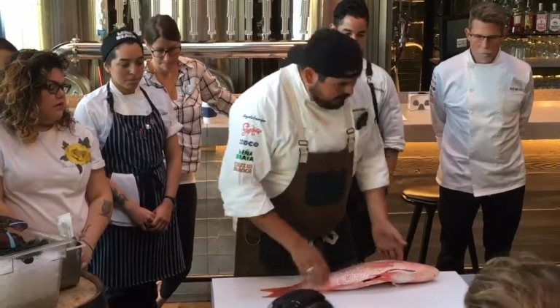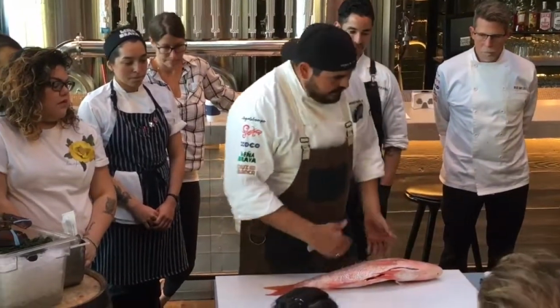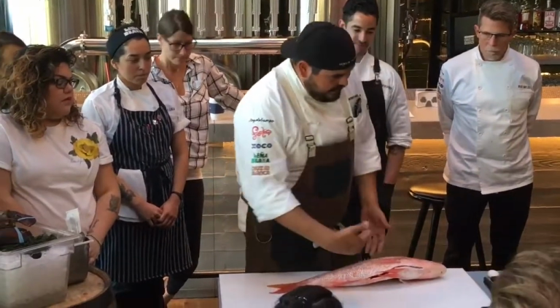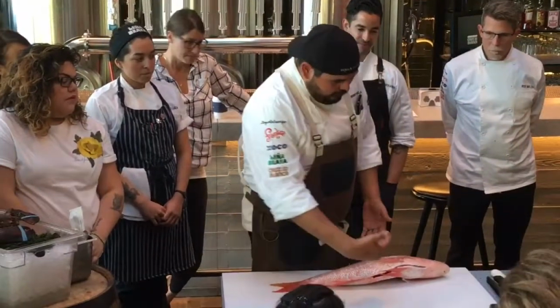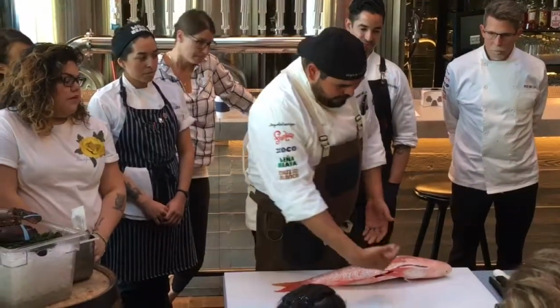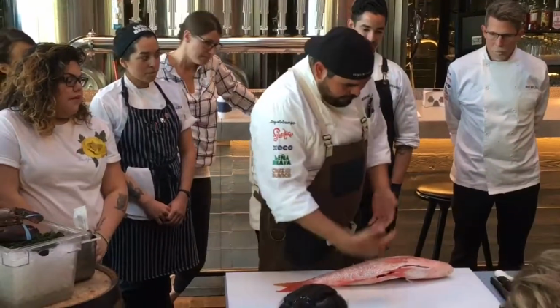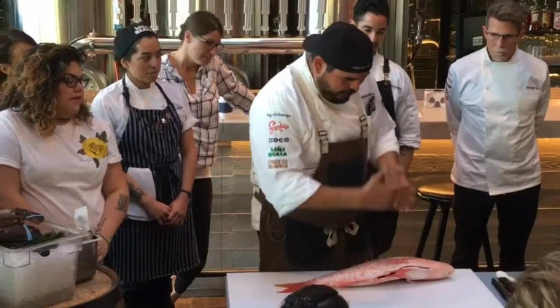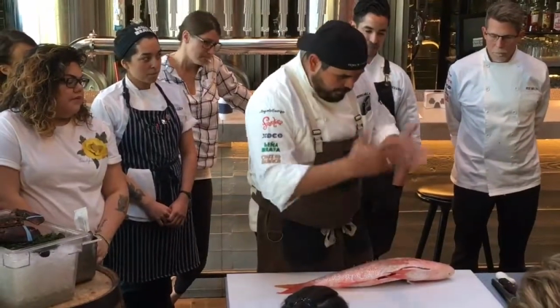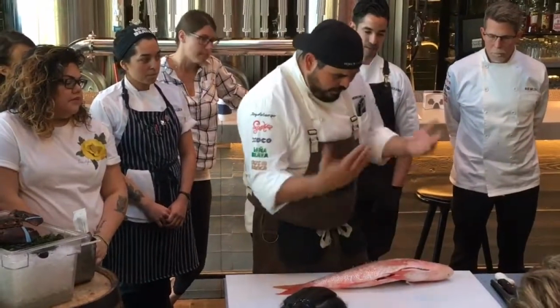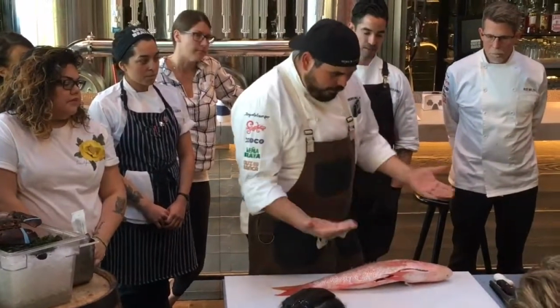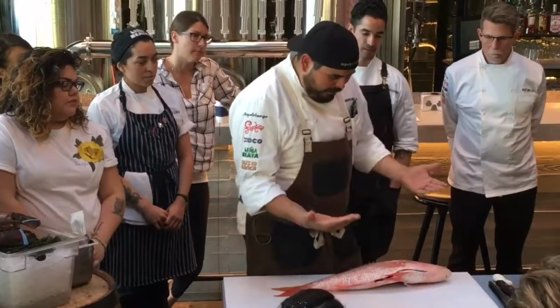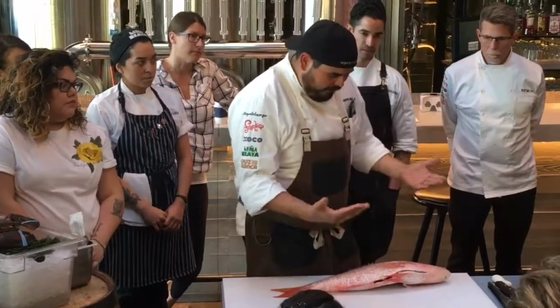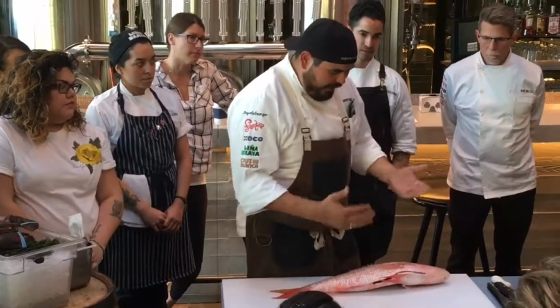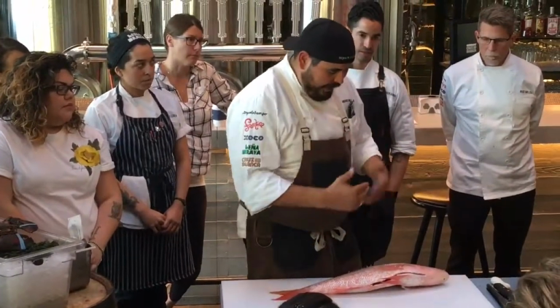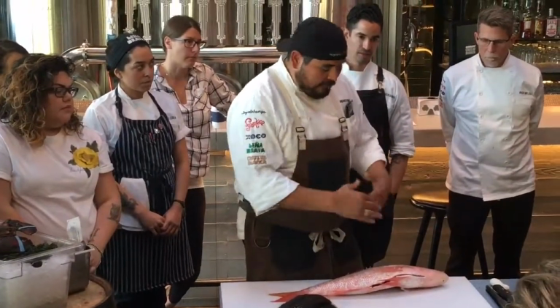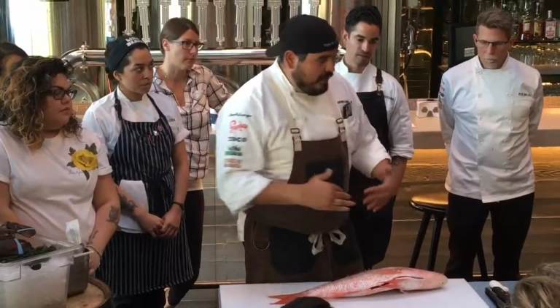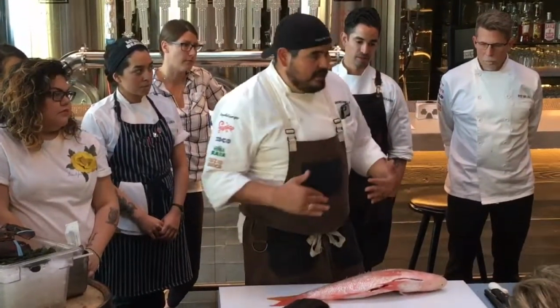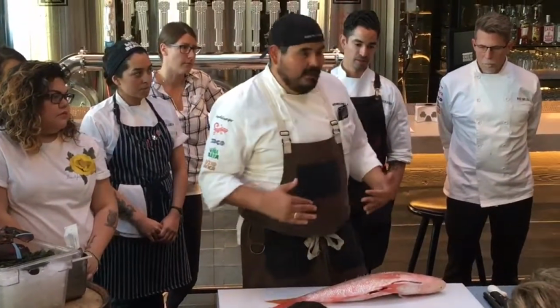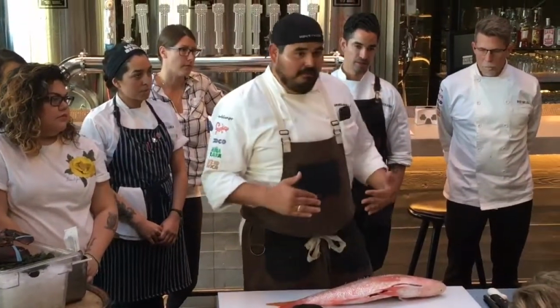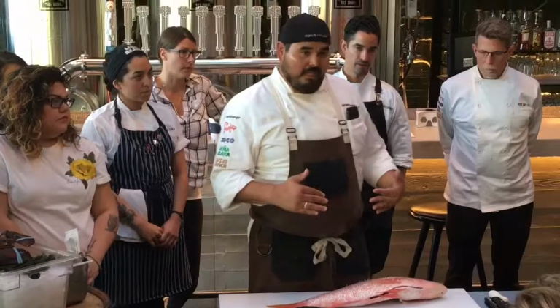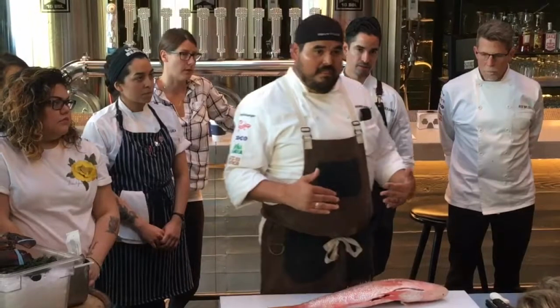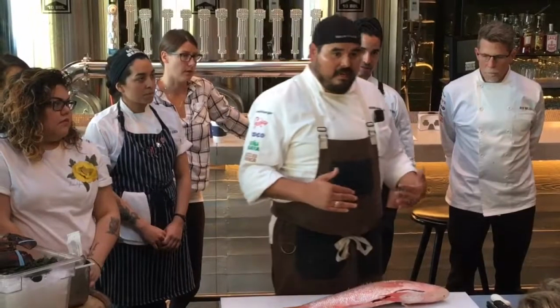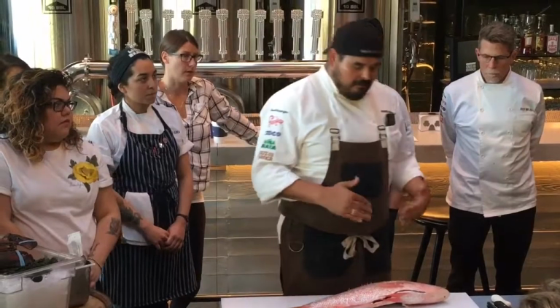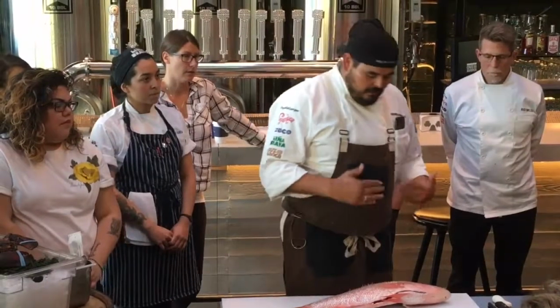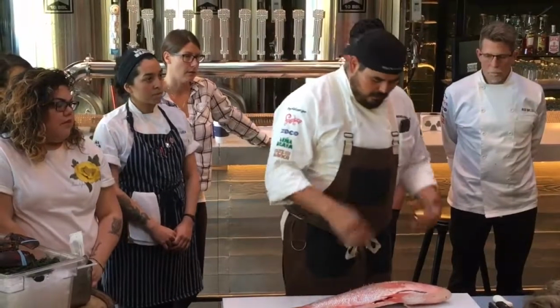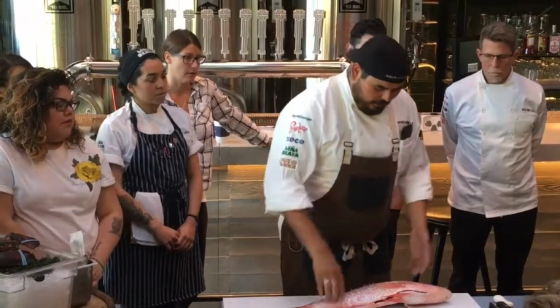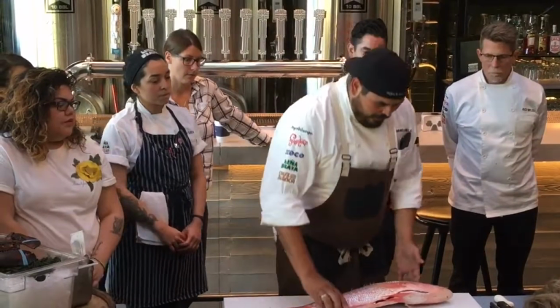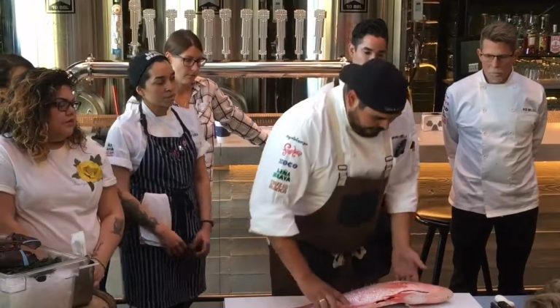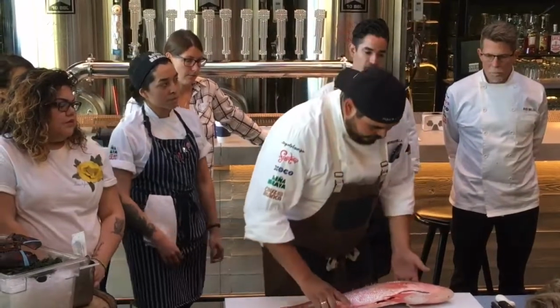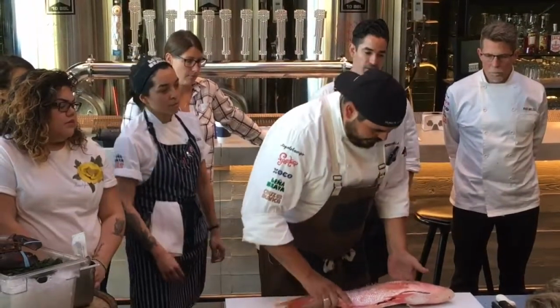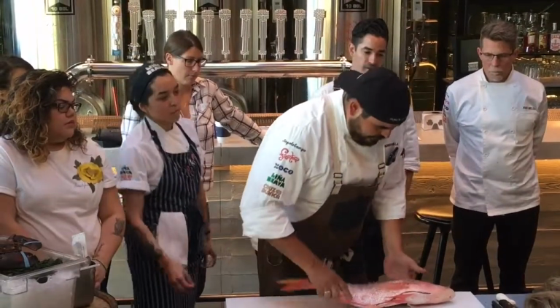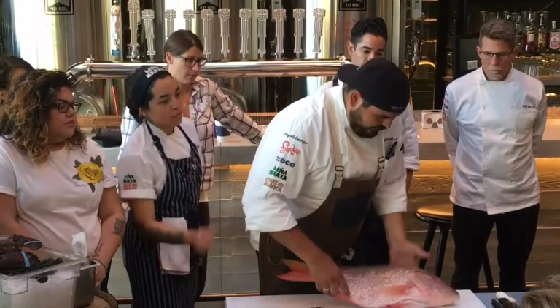Because Stephen went in from the bottom trying to butterfly it, I'm trying to take the fillets off, so I'm going to go at it a little bit differently.